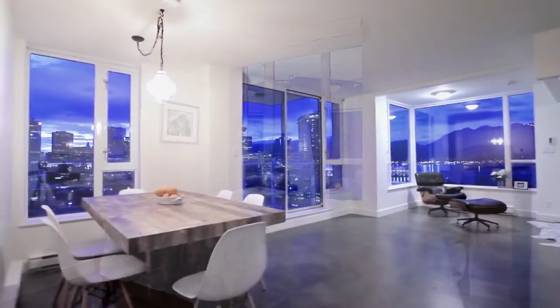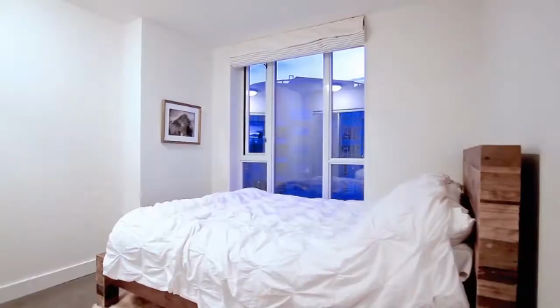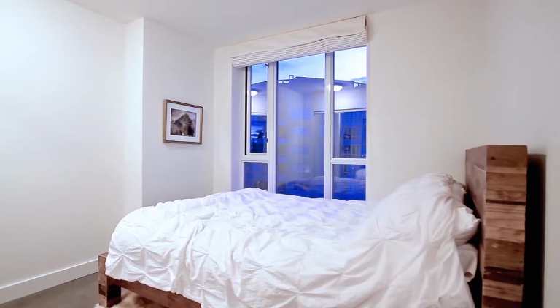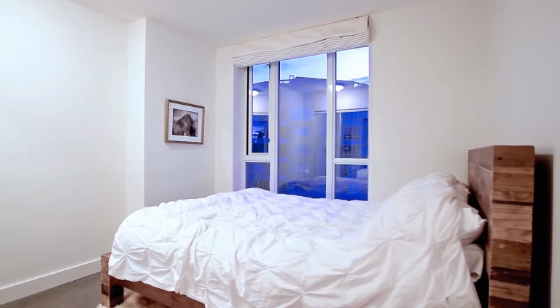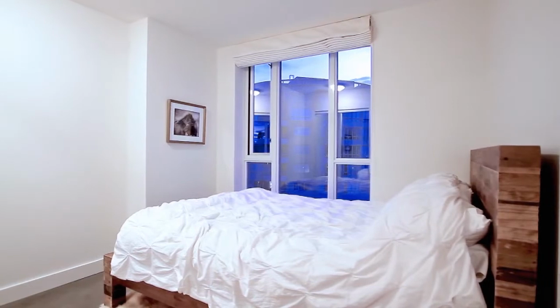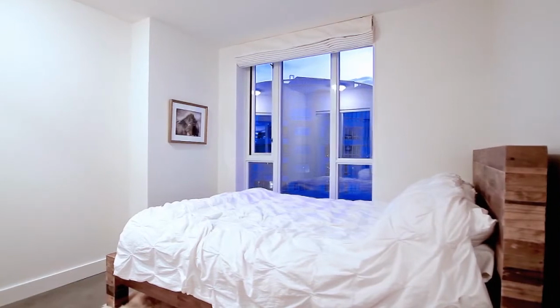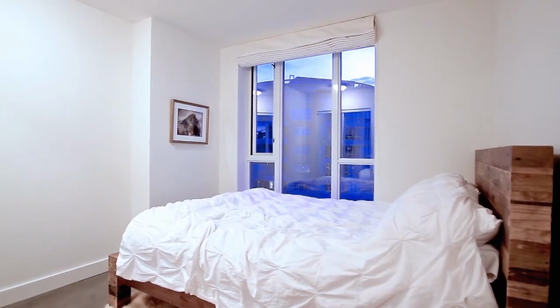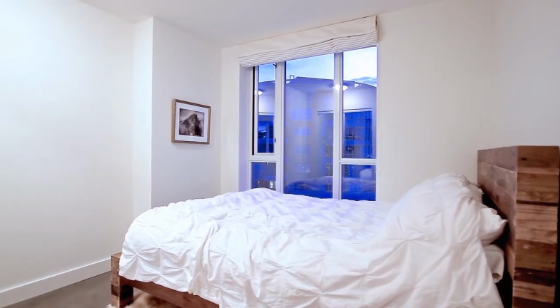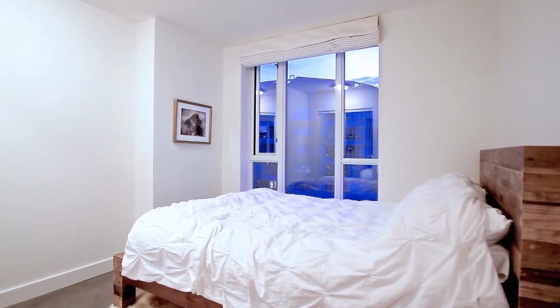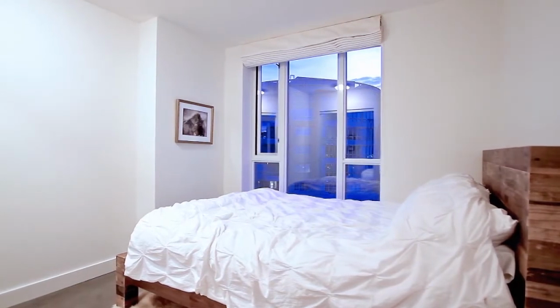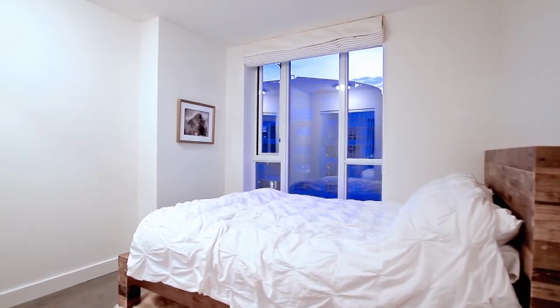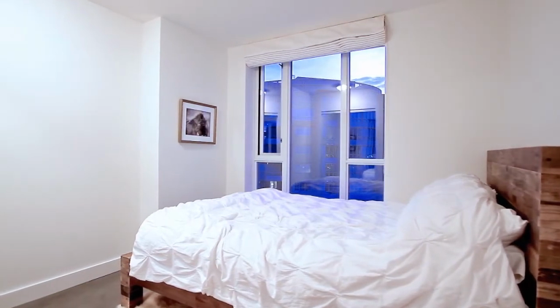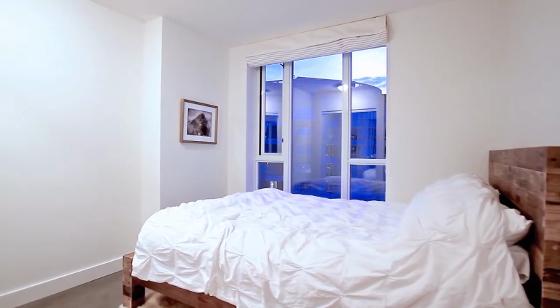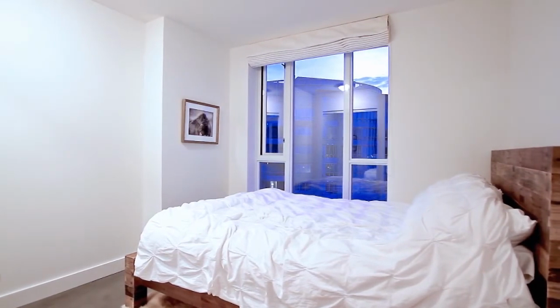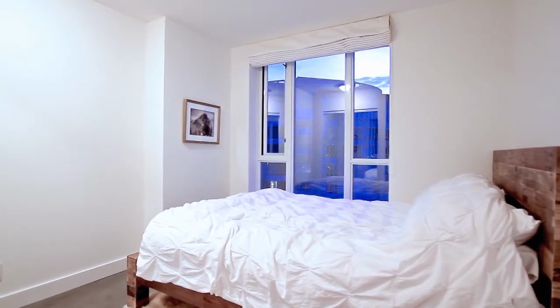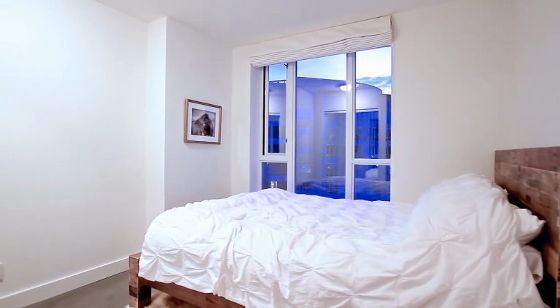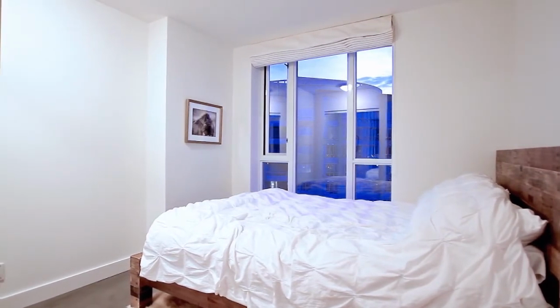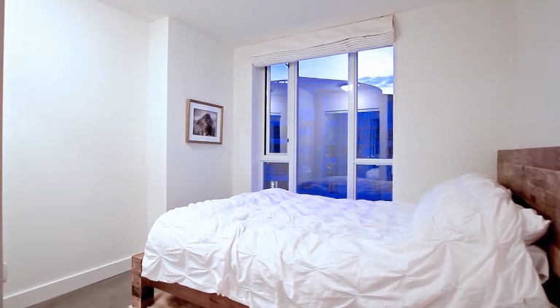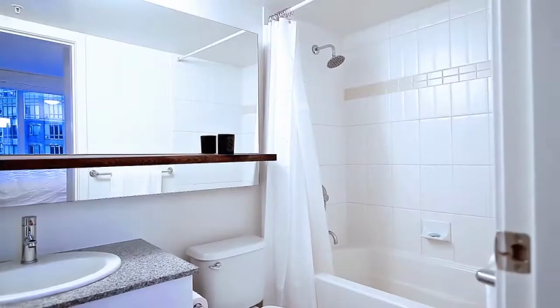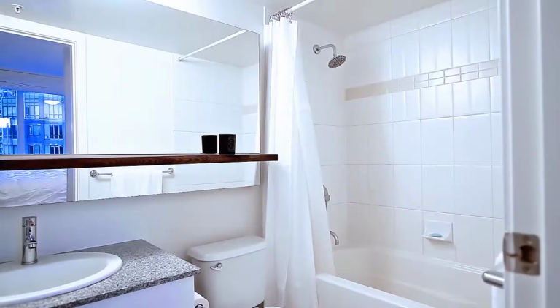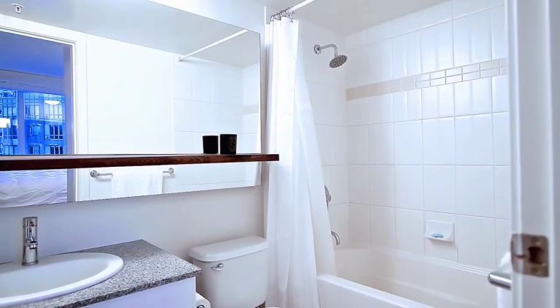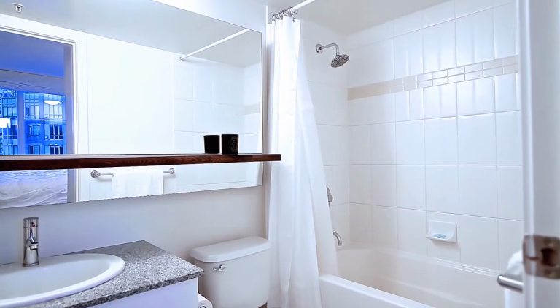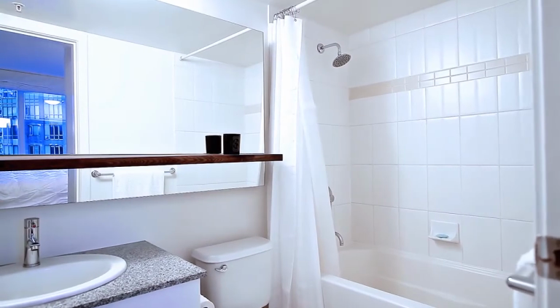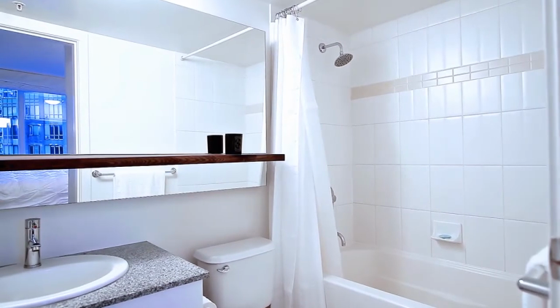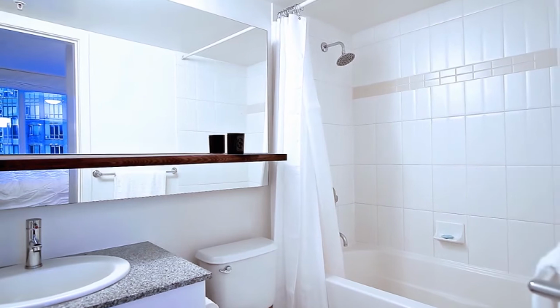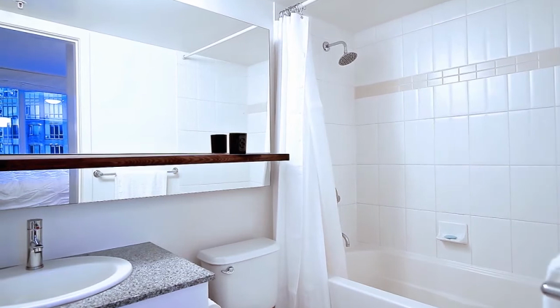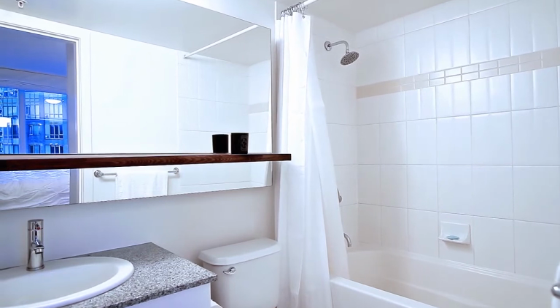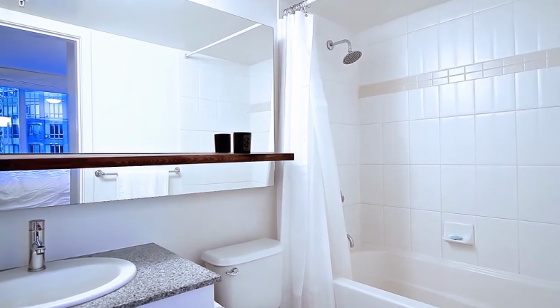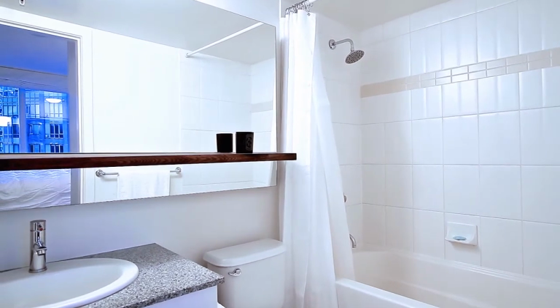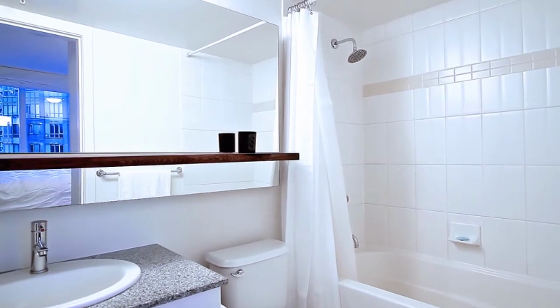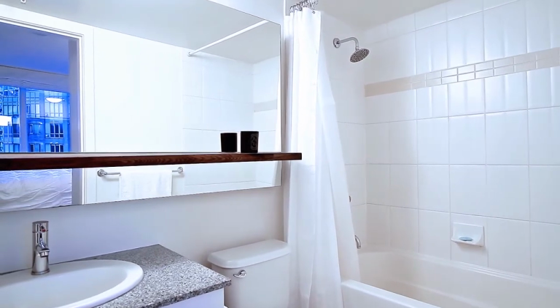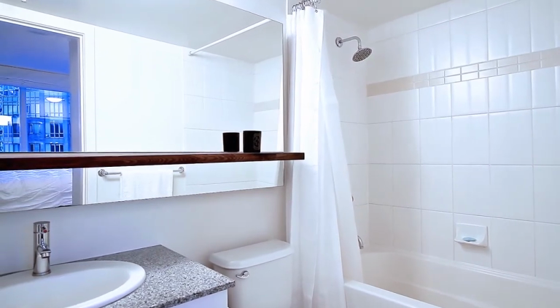The master bedroom has blackout blinds on the window and a private ensuite bathroom, with granite counters and a custom mirror and shelf.